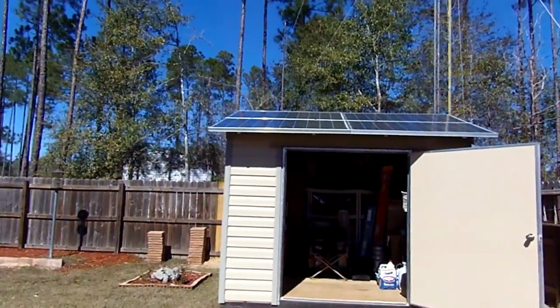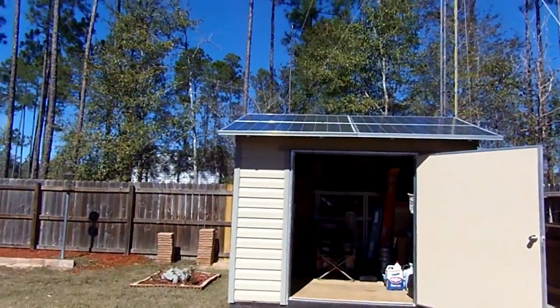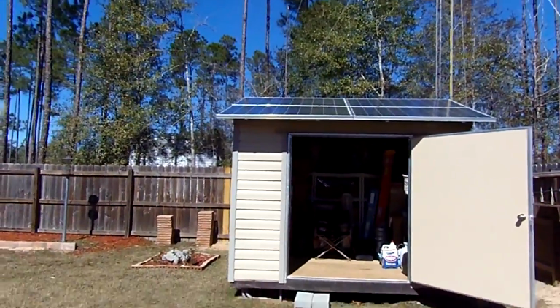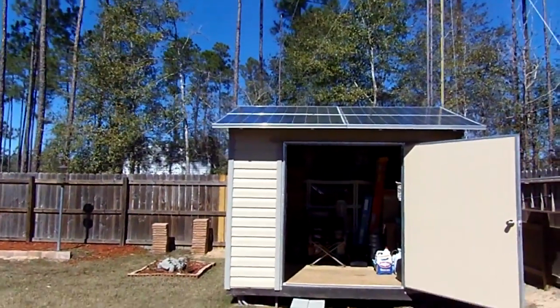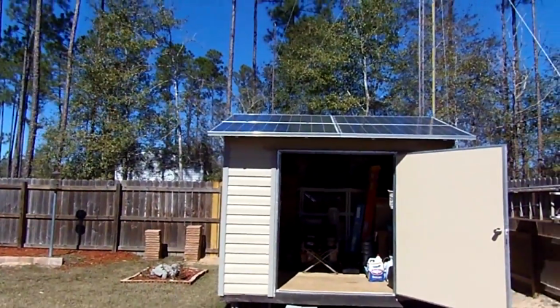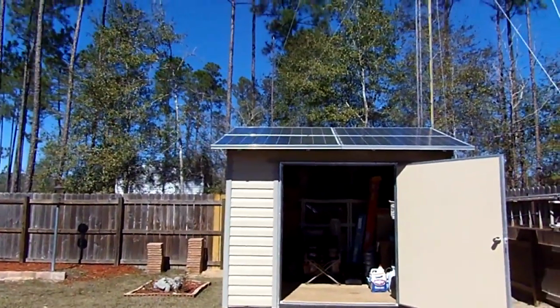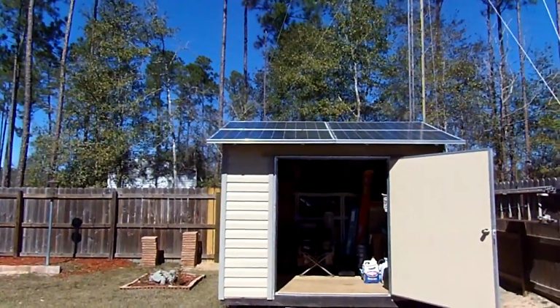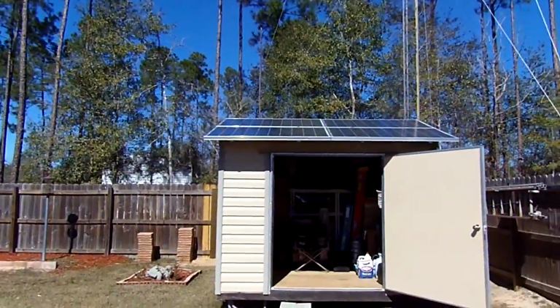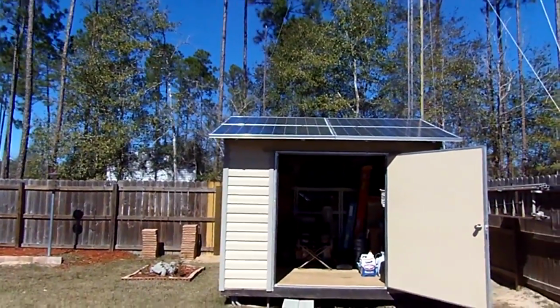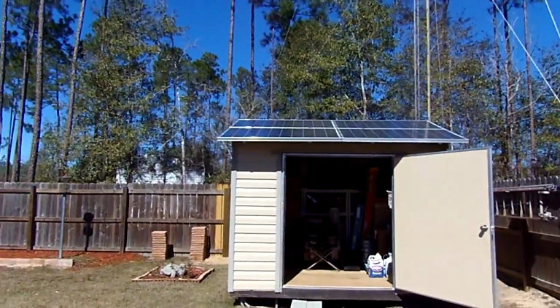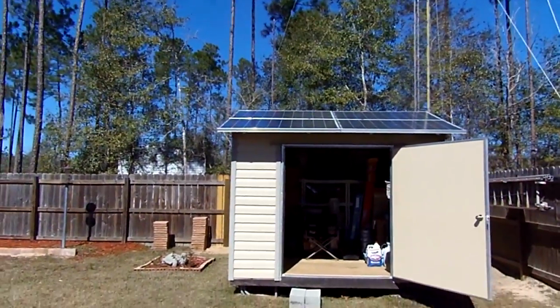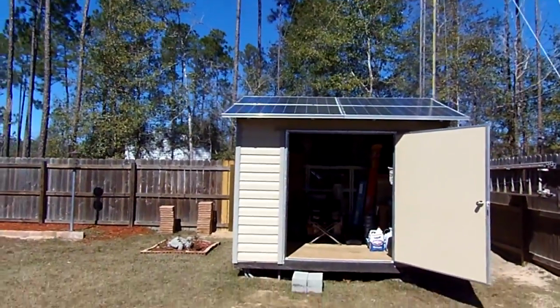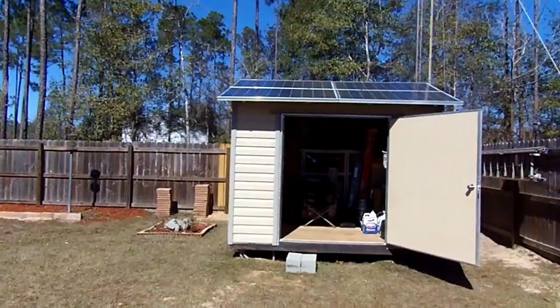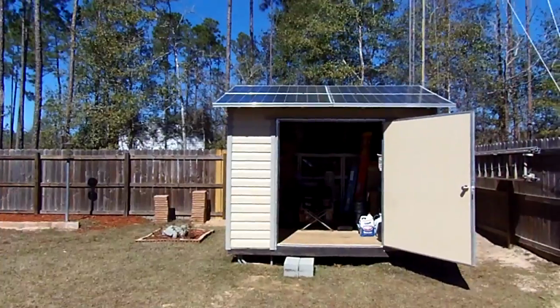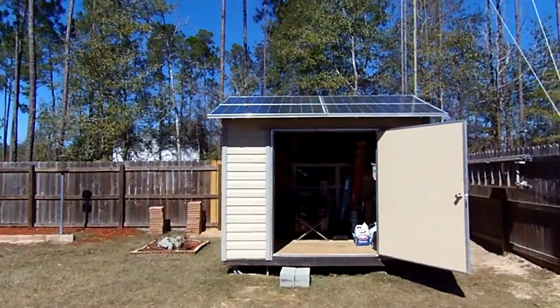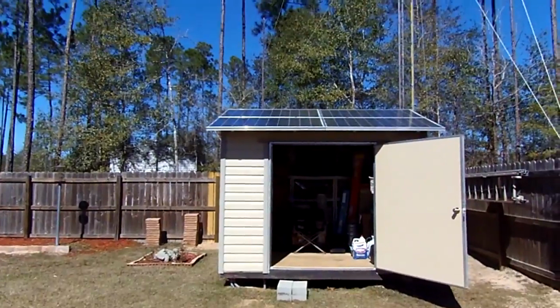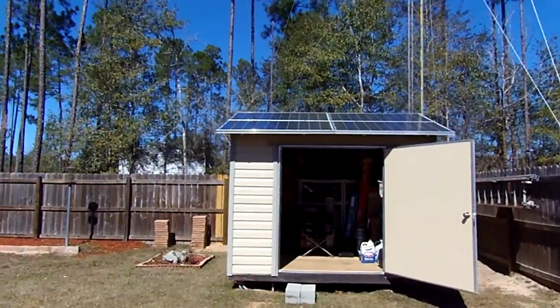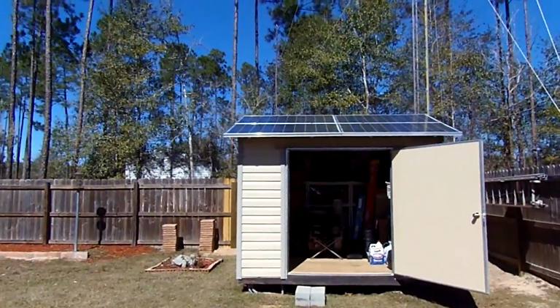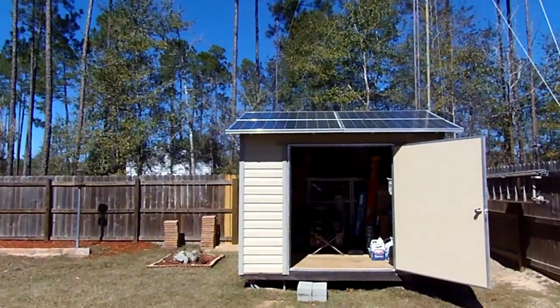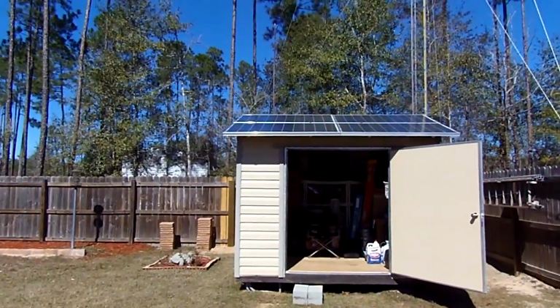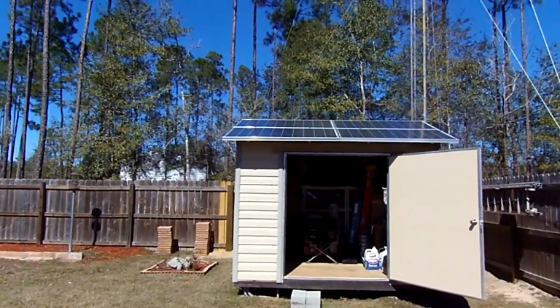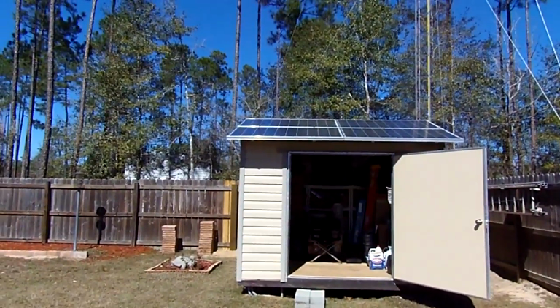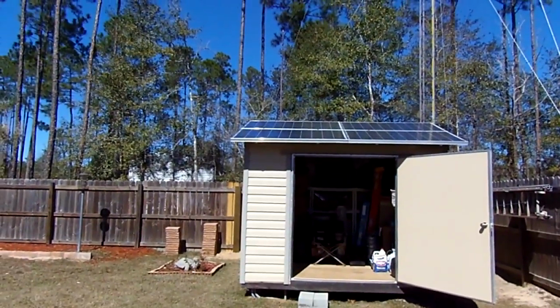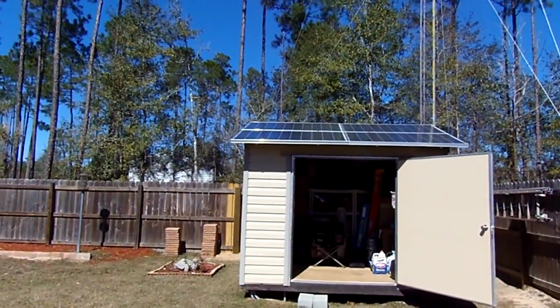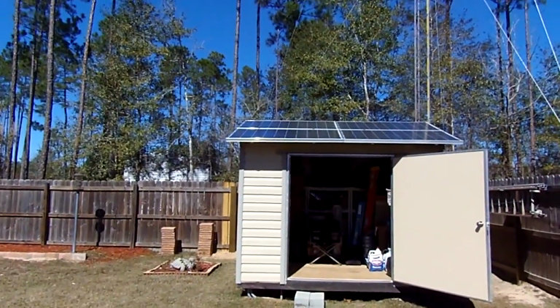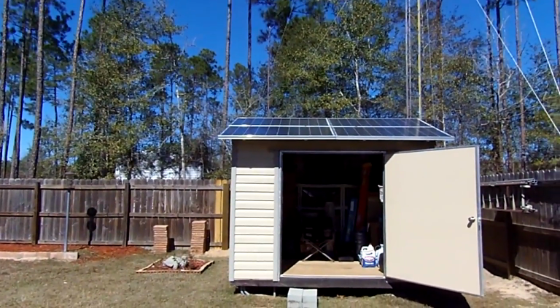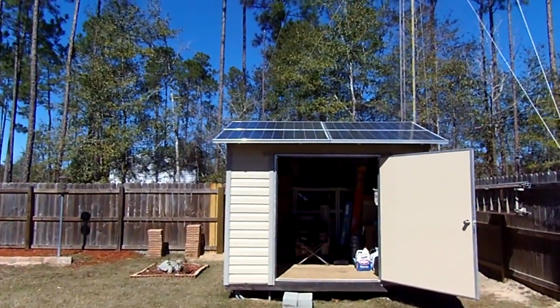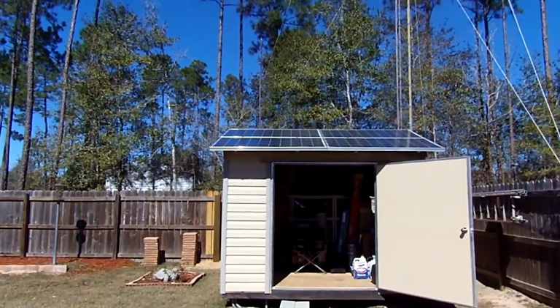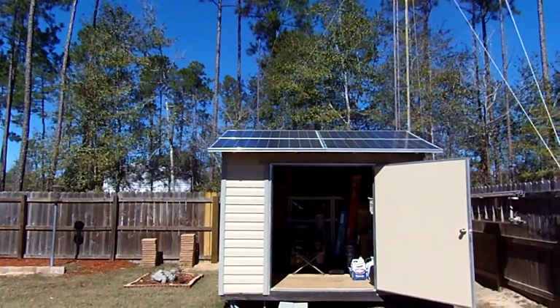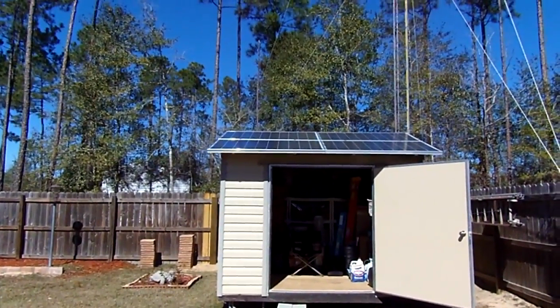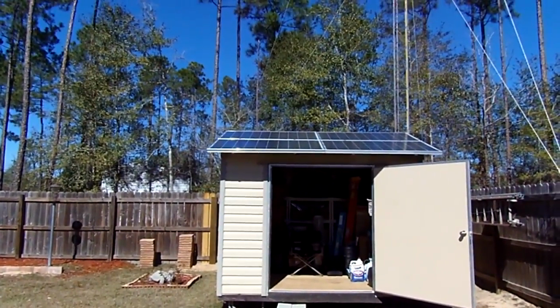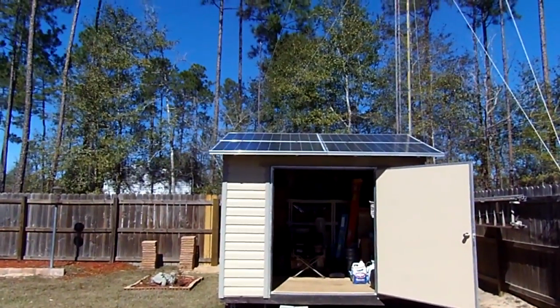I'm going to add four more panels to it, and I should be able to get over 2000 watts easy.